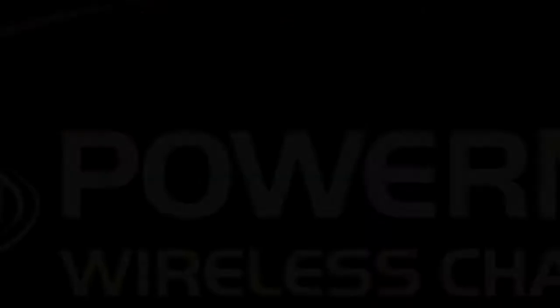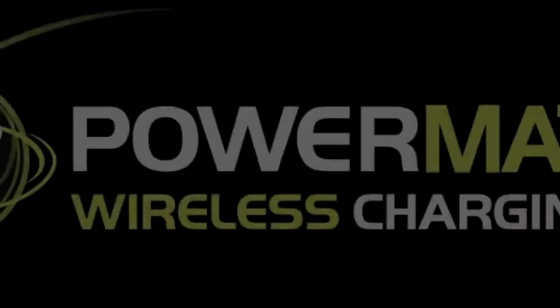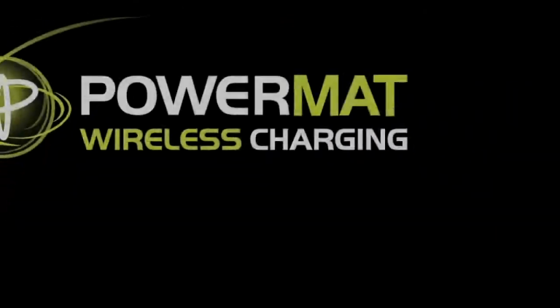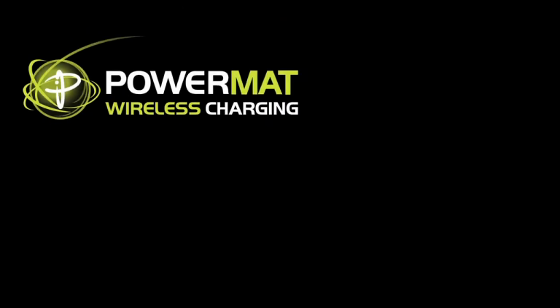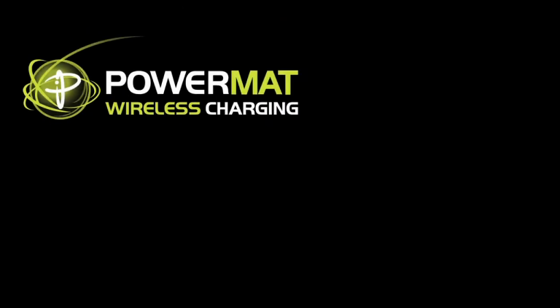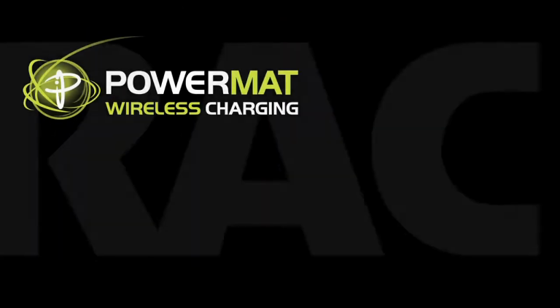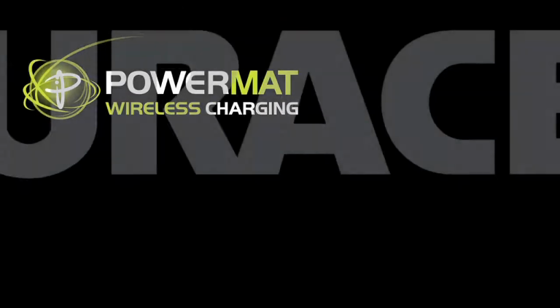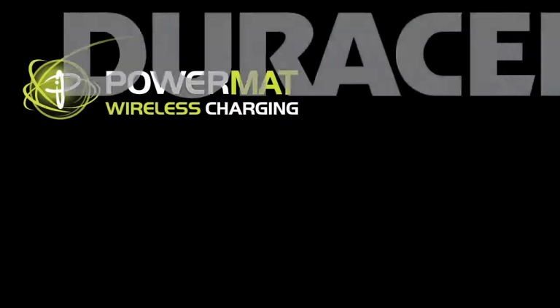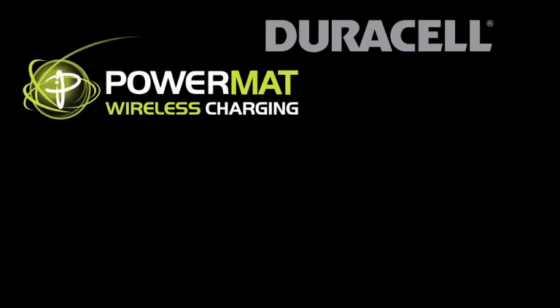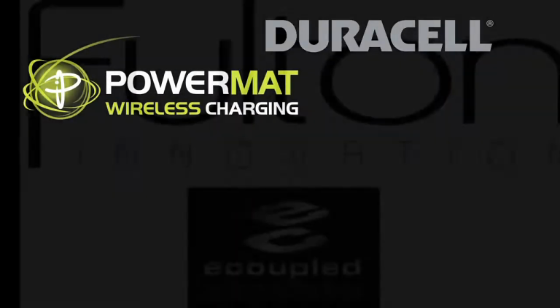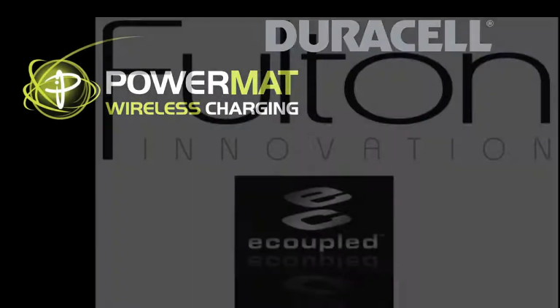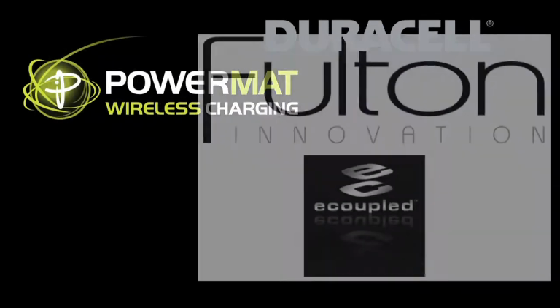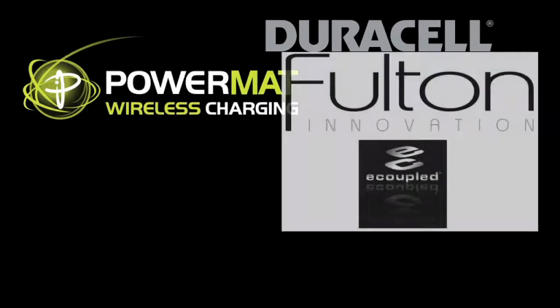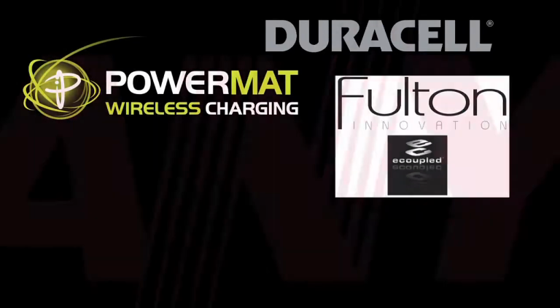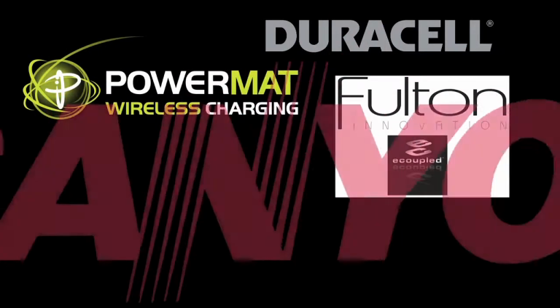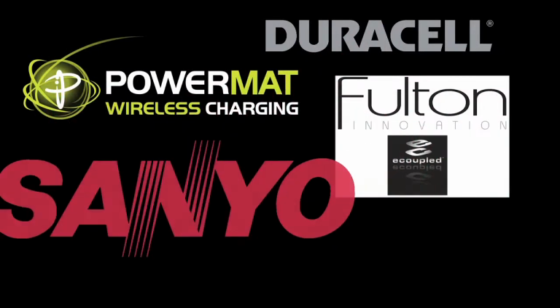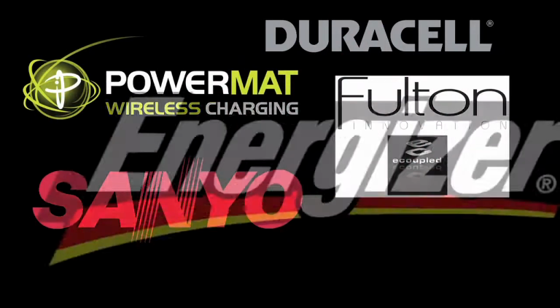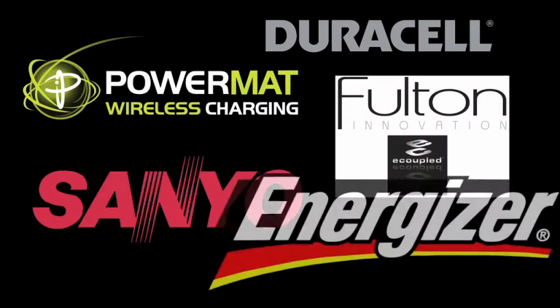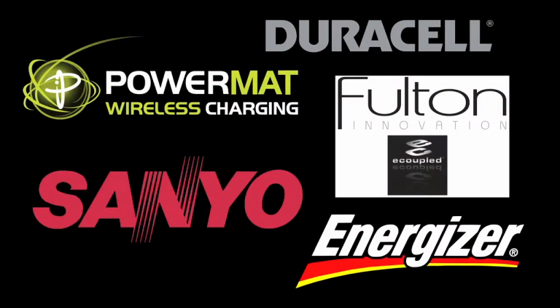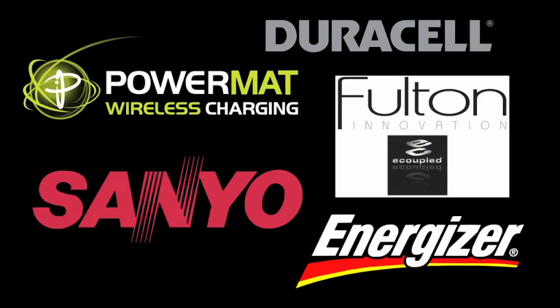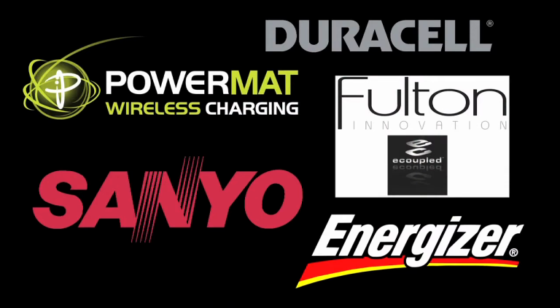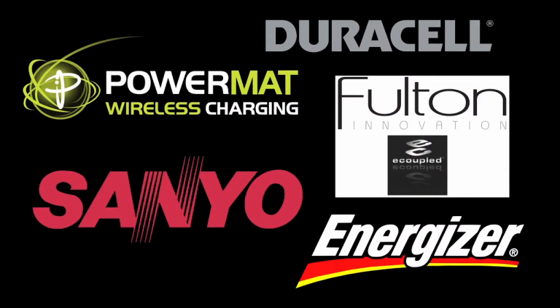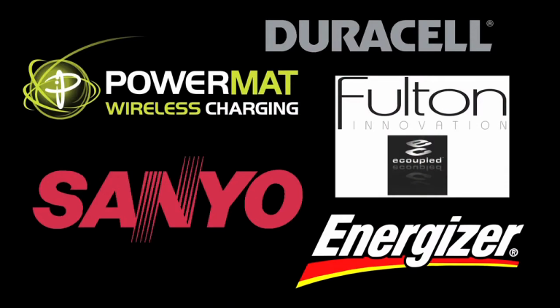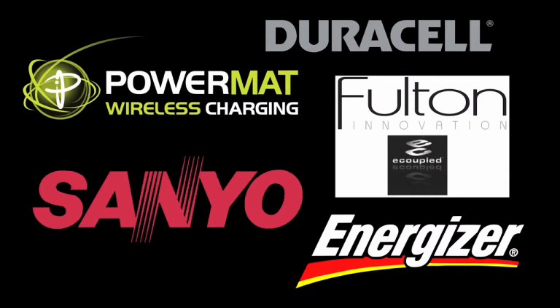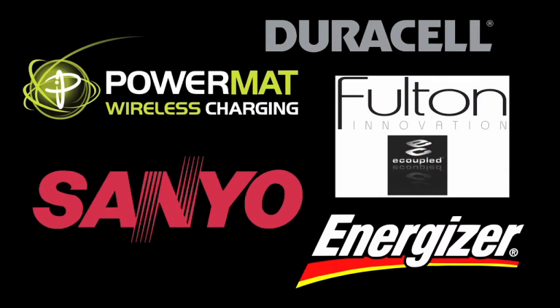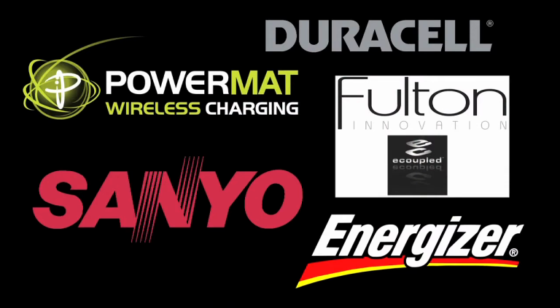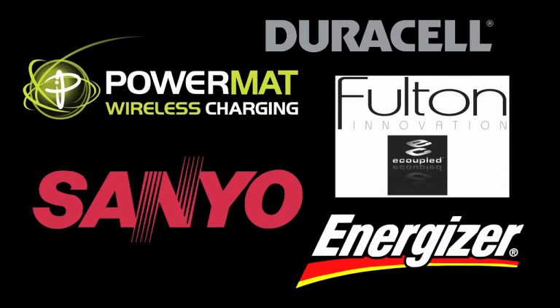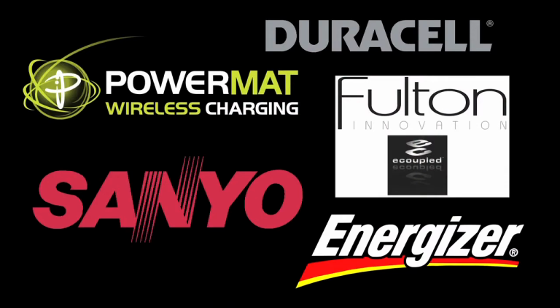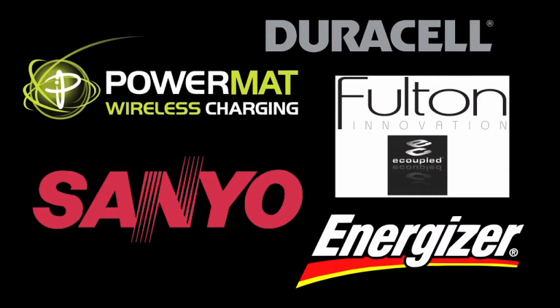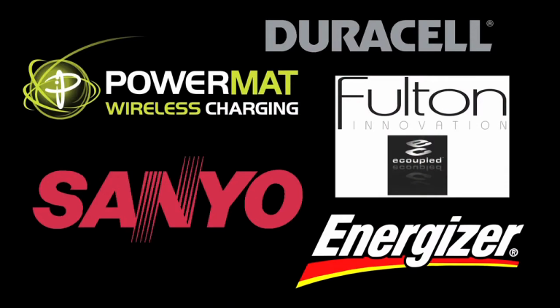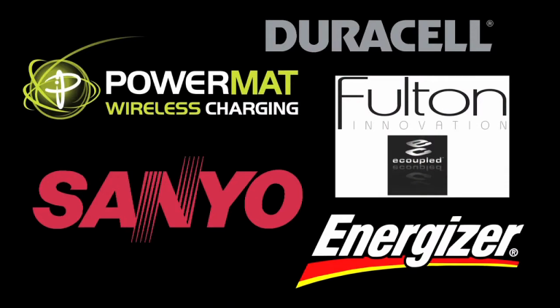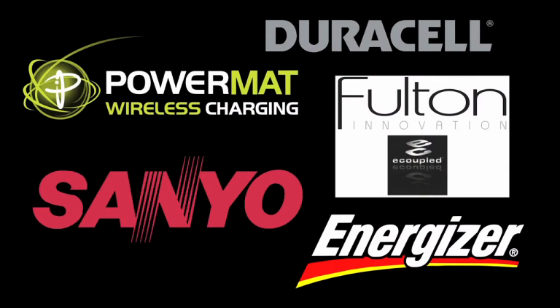Companies like Powermatt, Duracell, Fulton Innovation, Sanyo, Energizer, and more have all started making wireless power solutions.